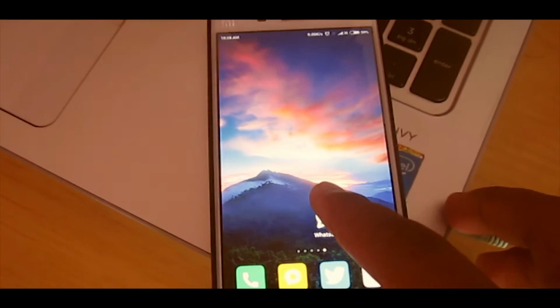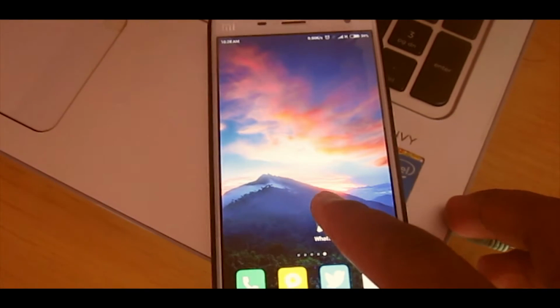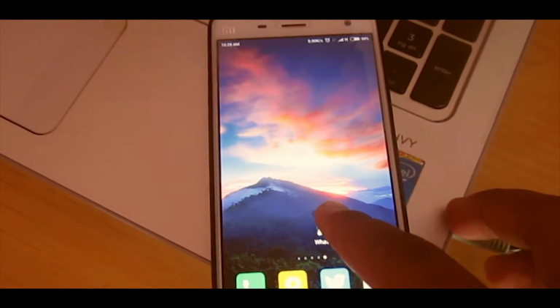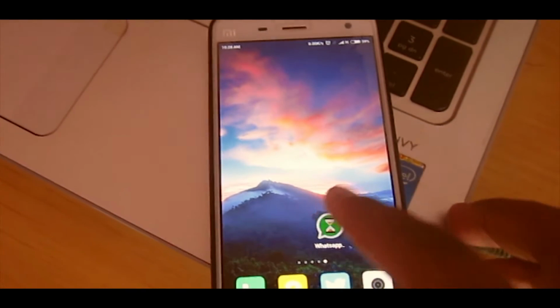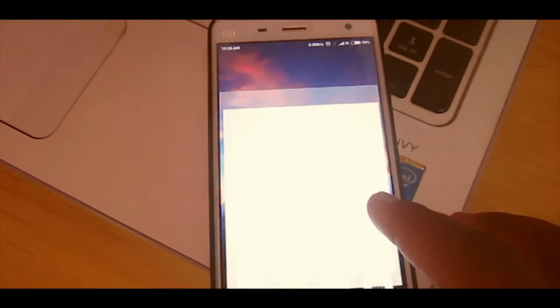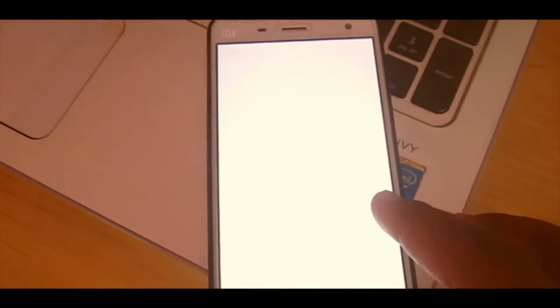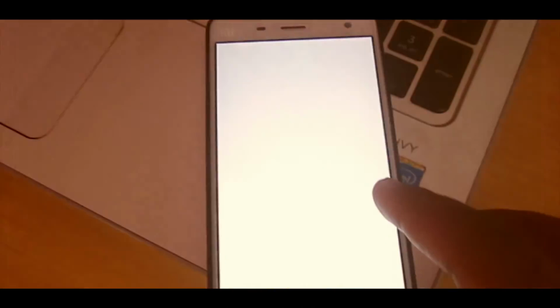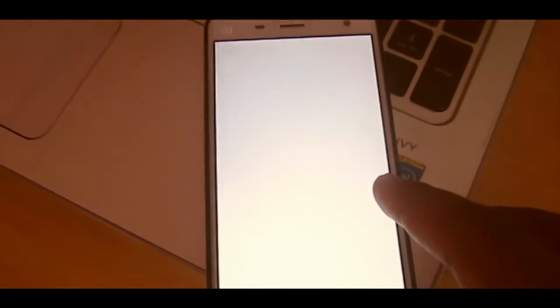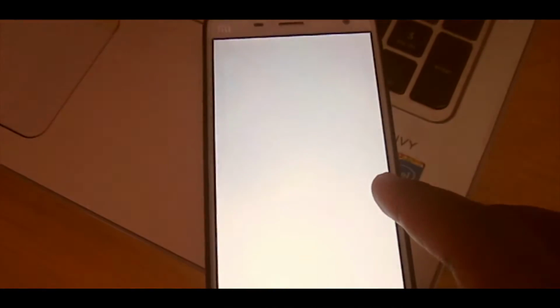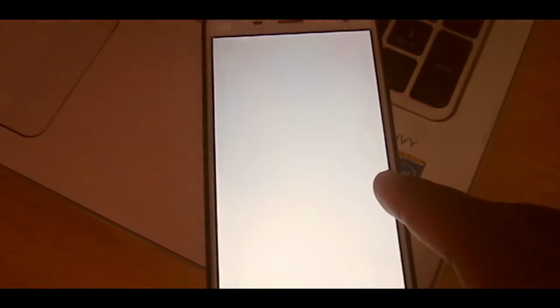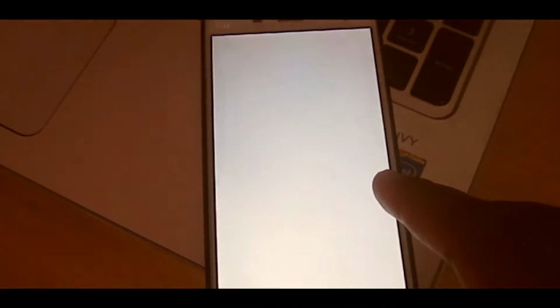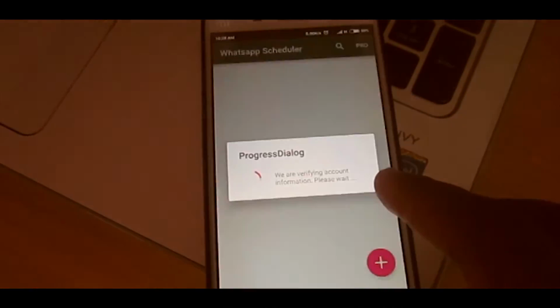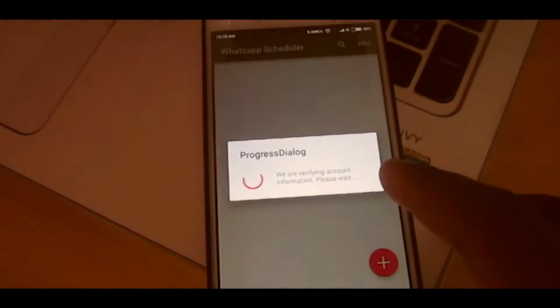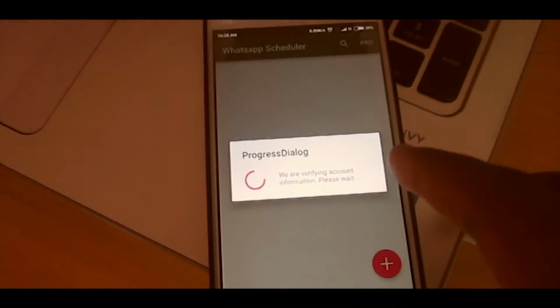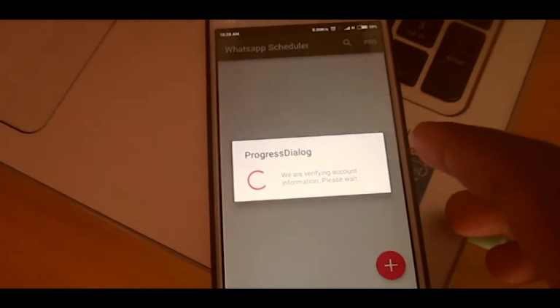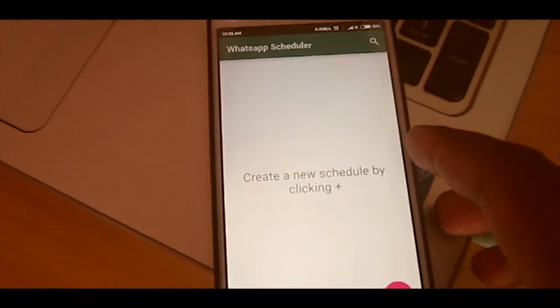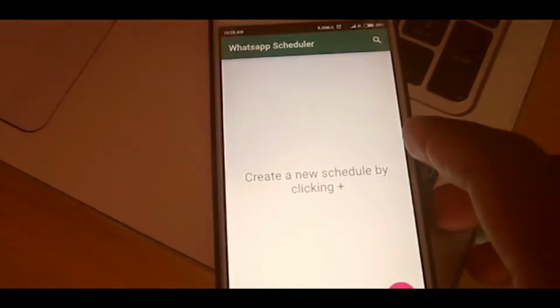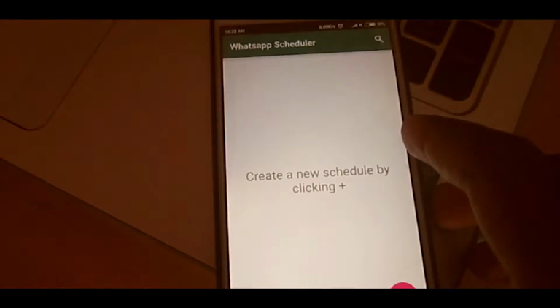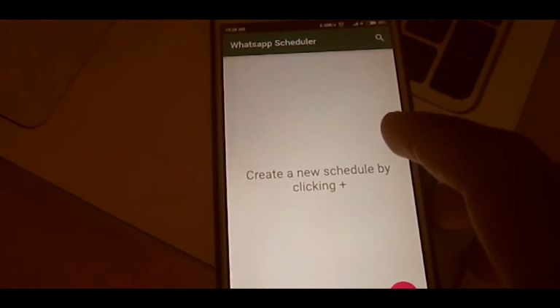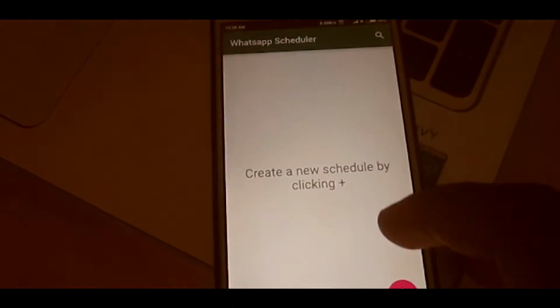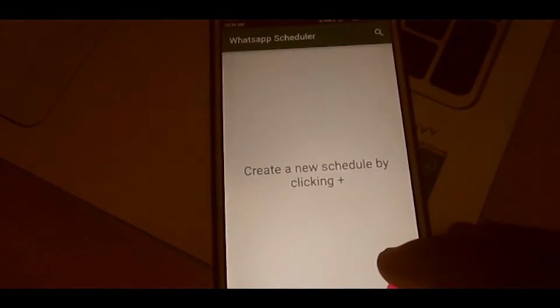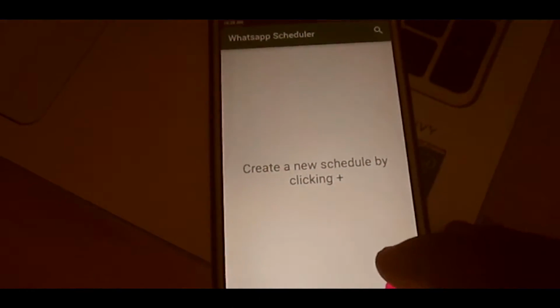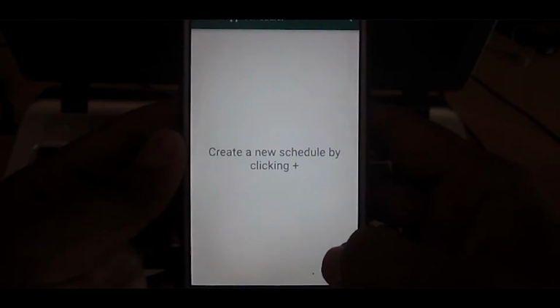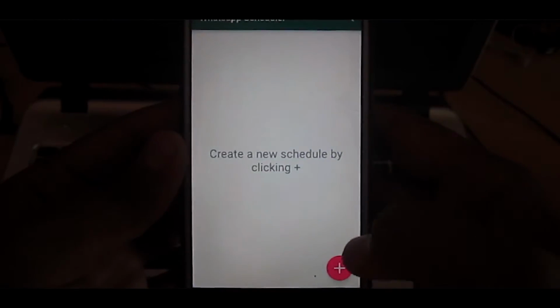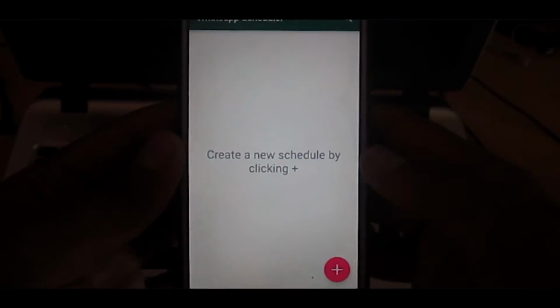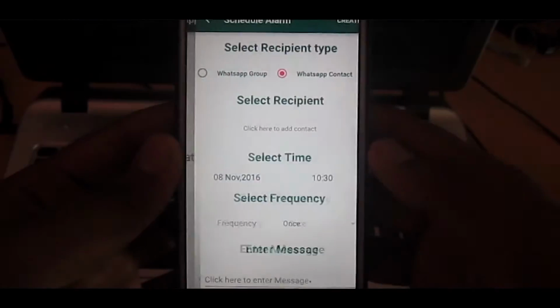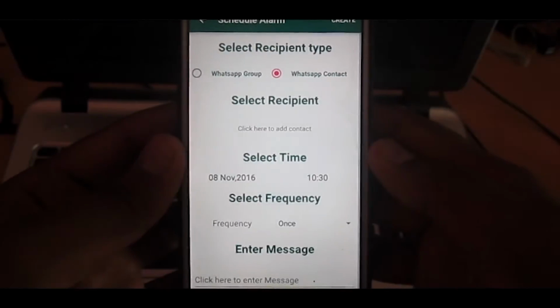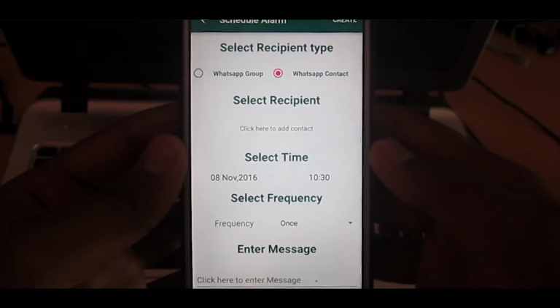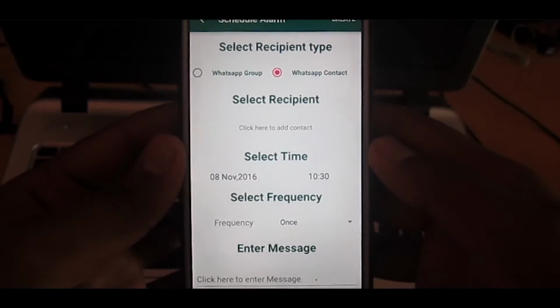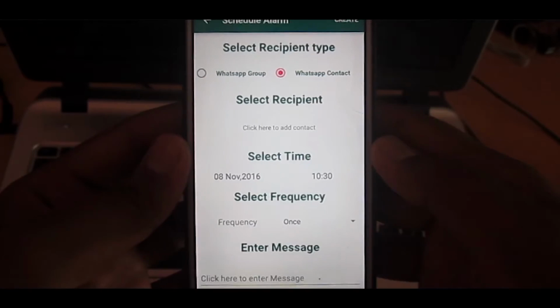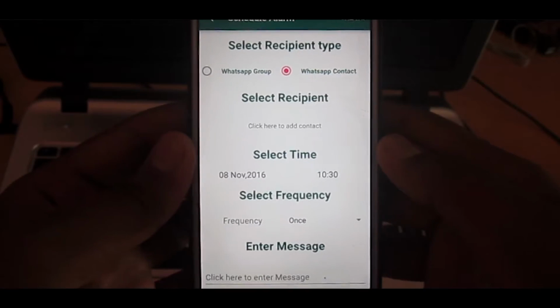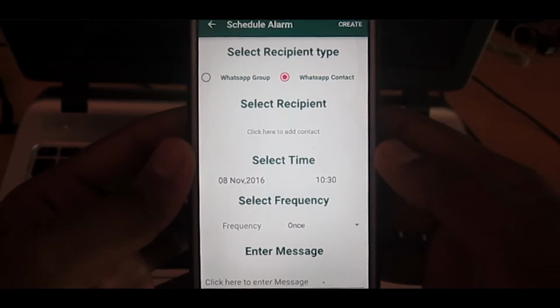Scheduling your WhatsApp messages — messages like birthday wishes, reminders, and so on. No root required.